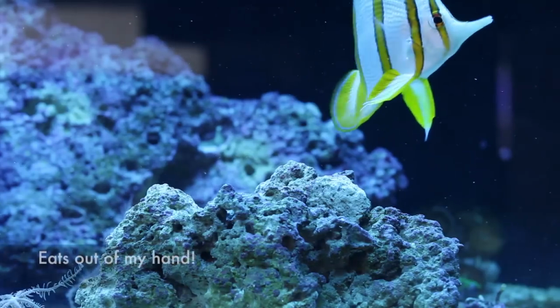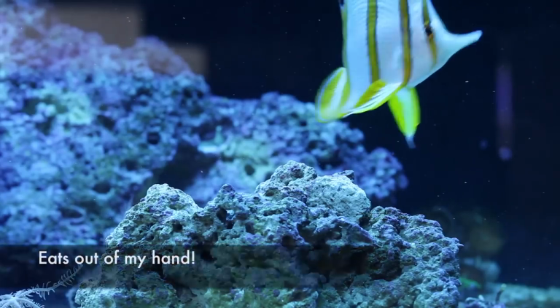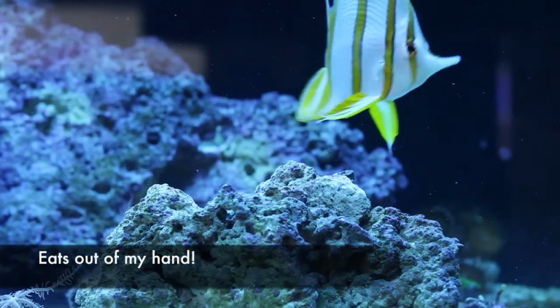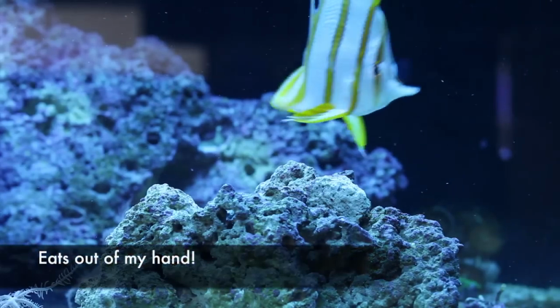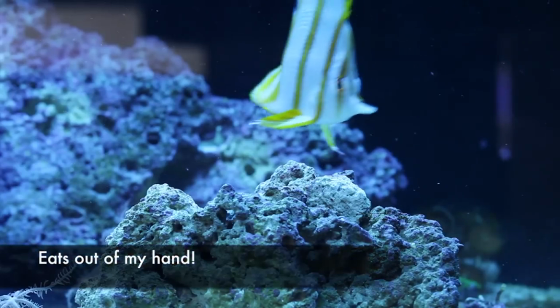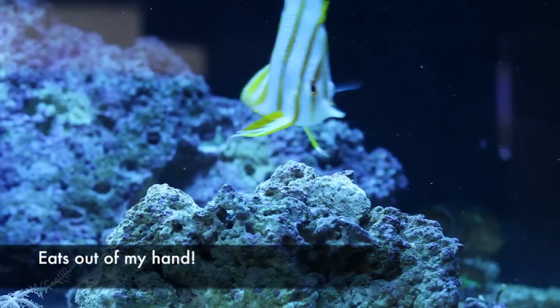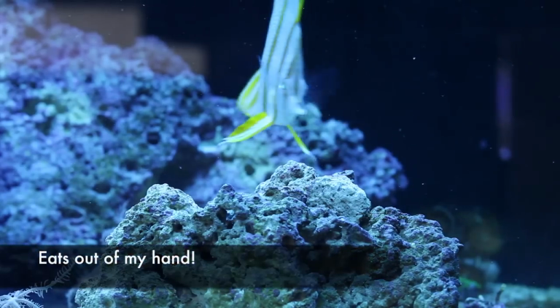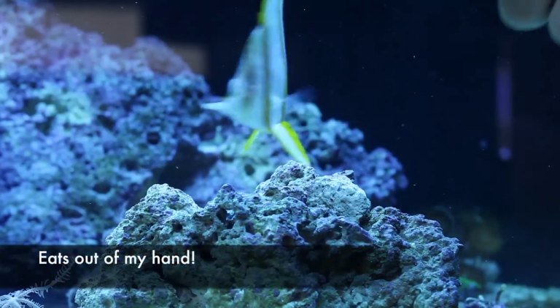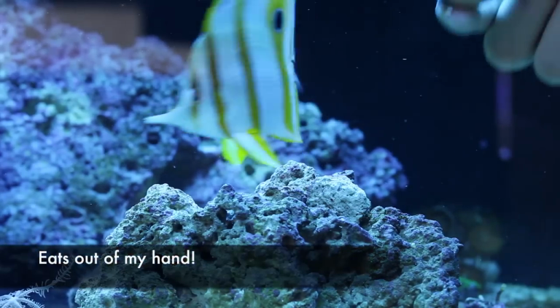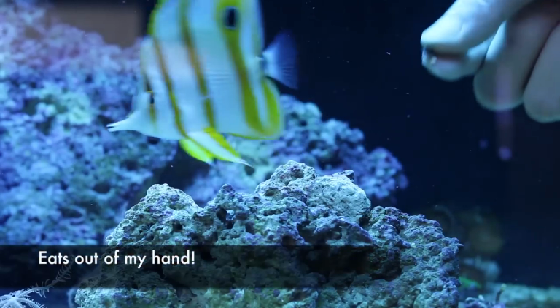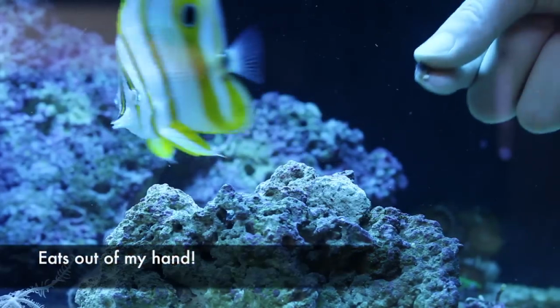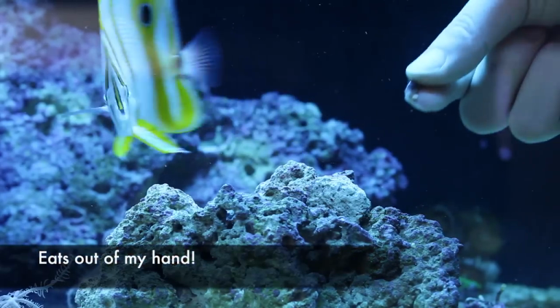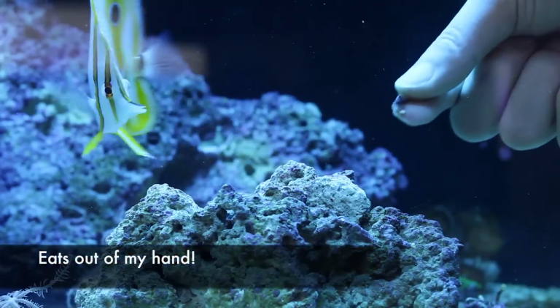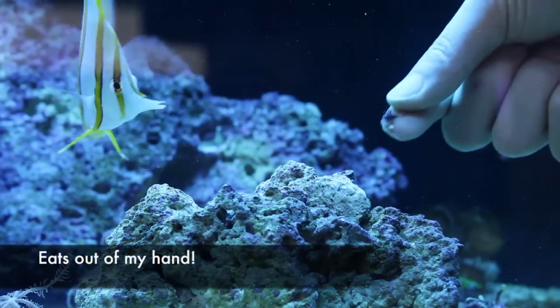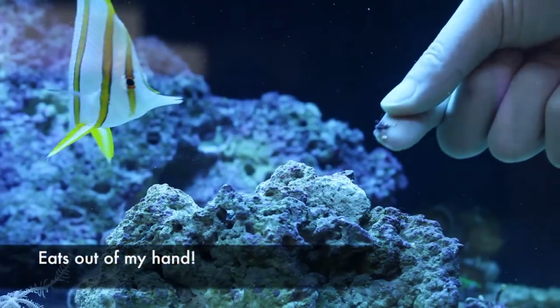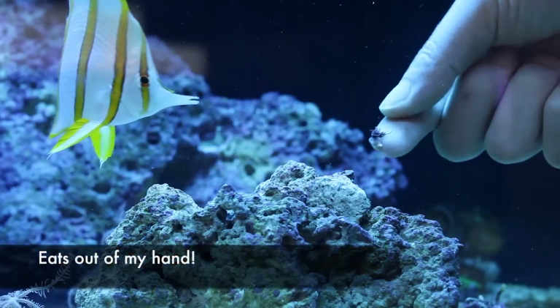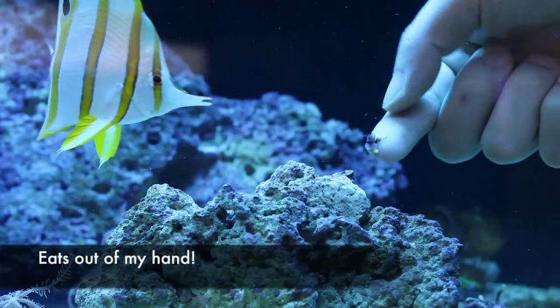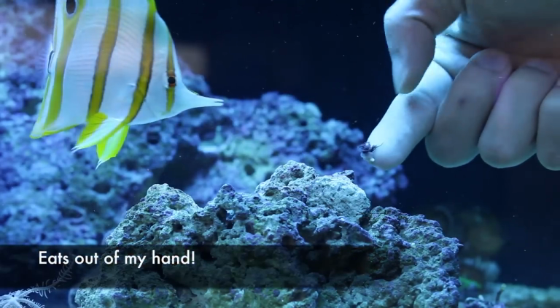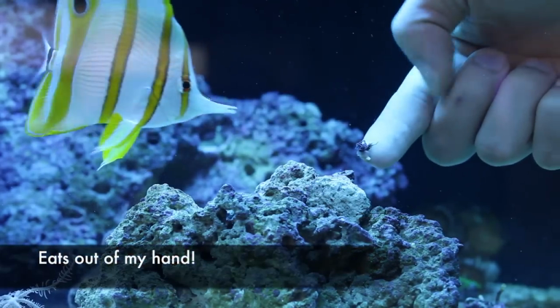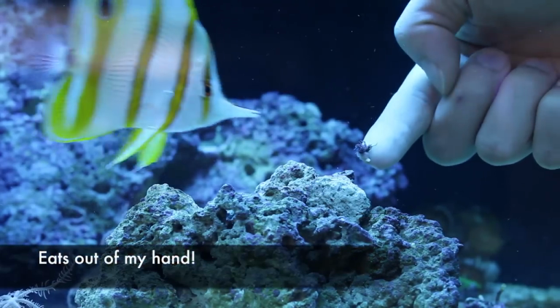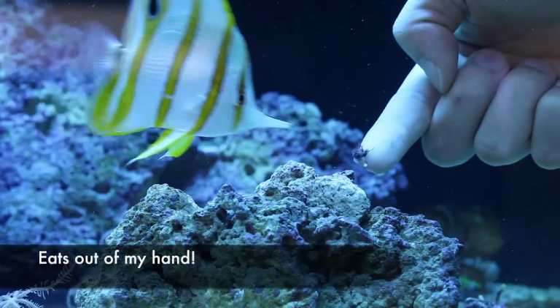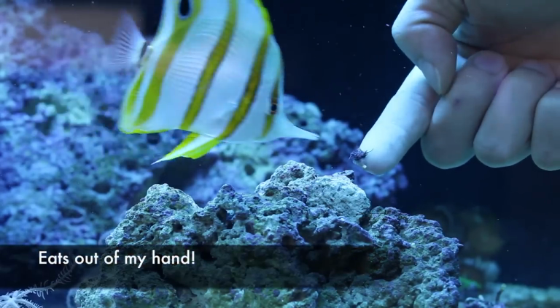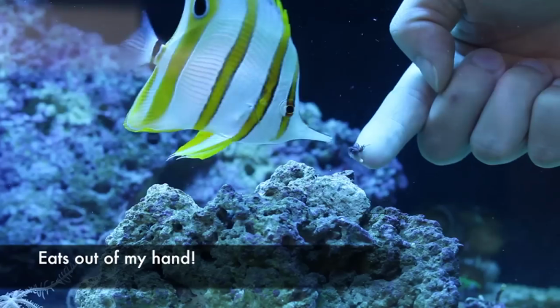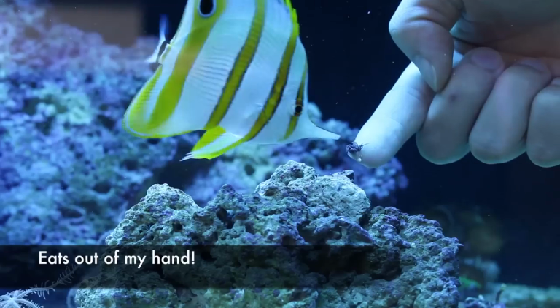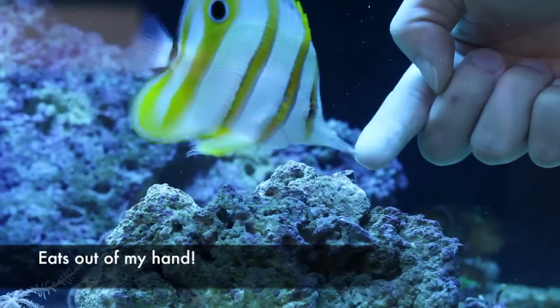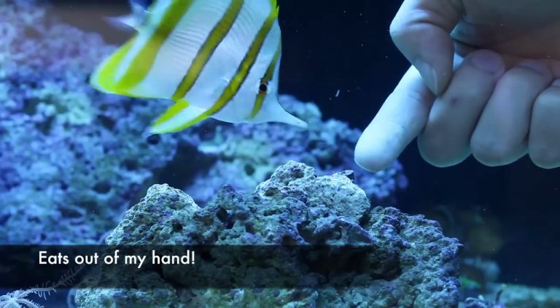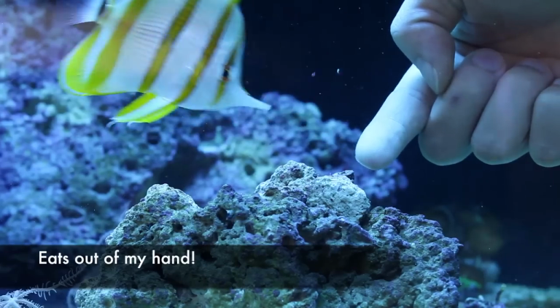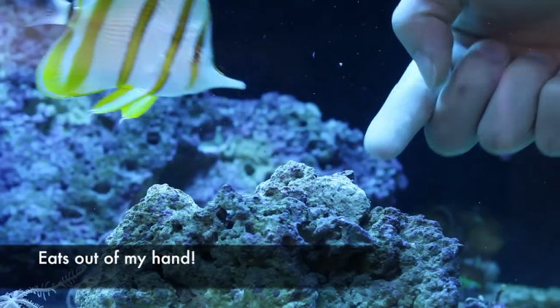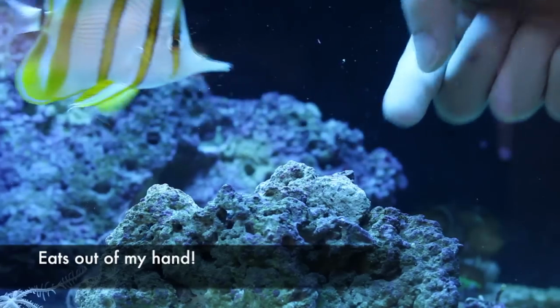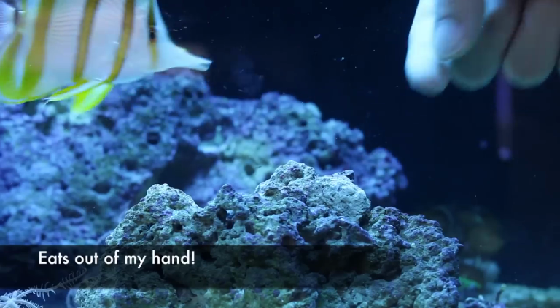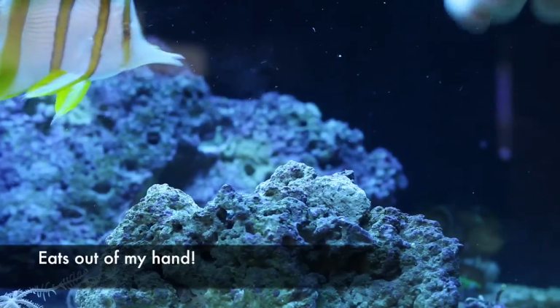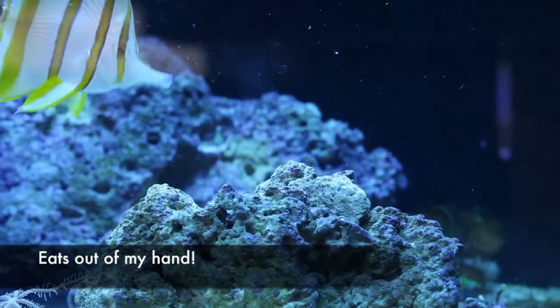This butterfly fish became quite tame after one week and will actually eat aptasia from my hand.